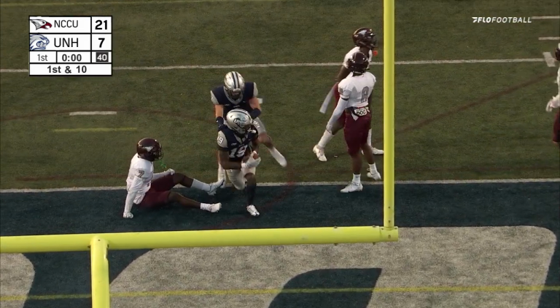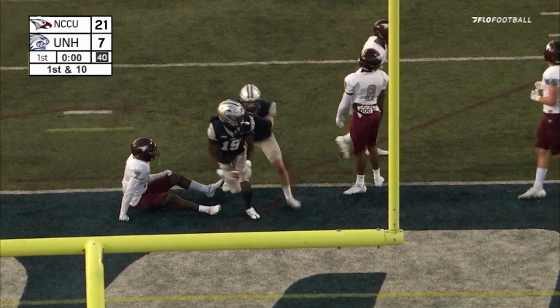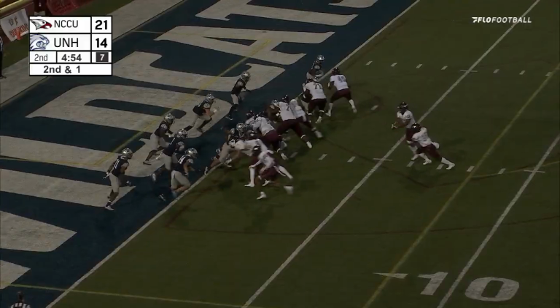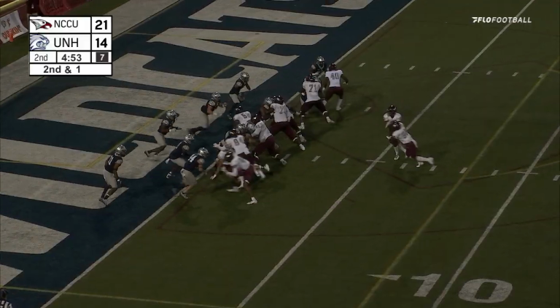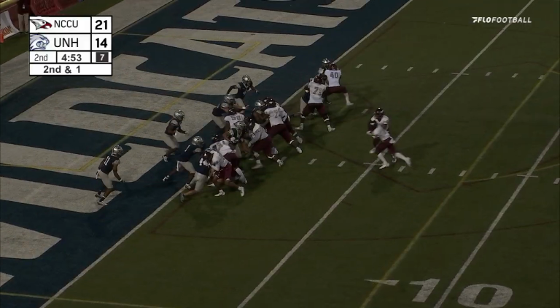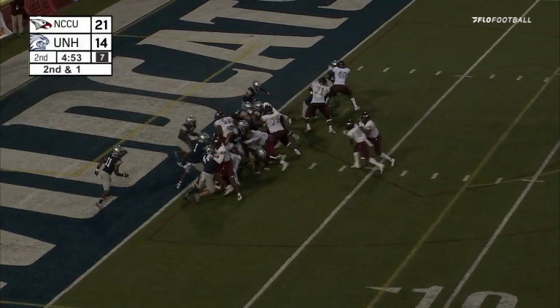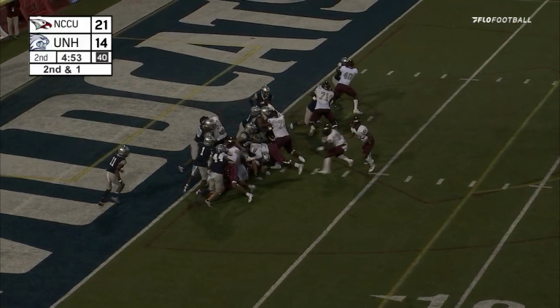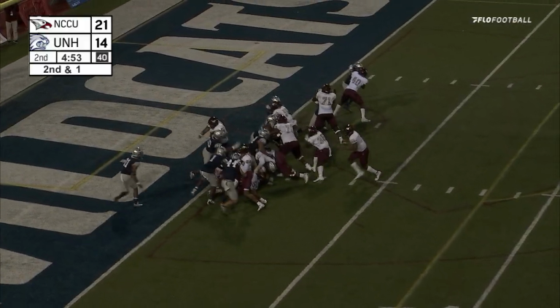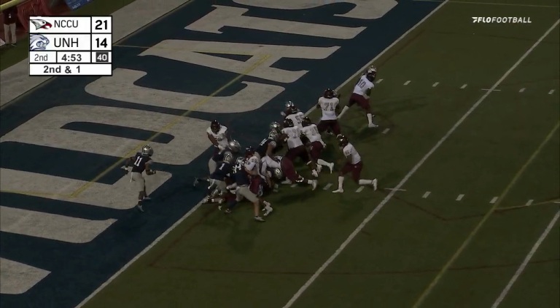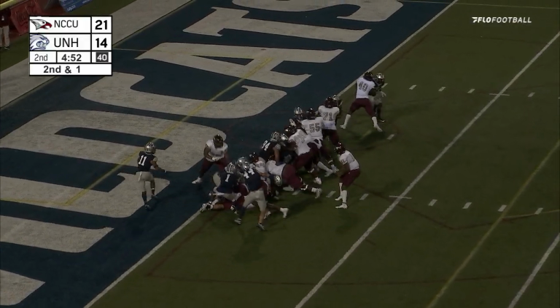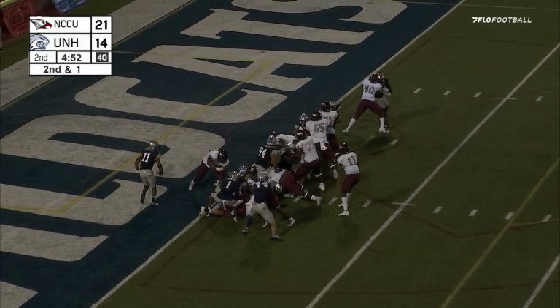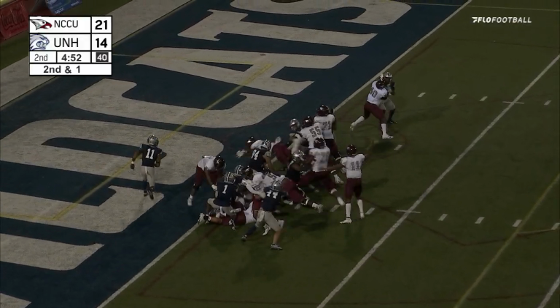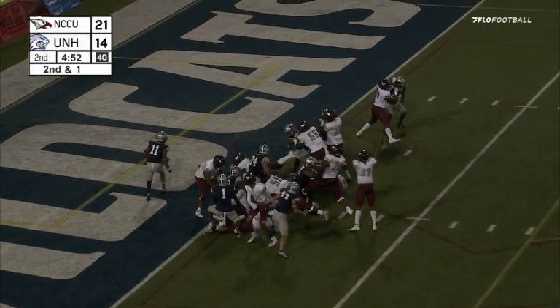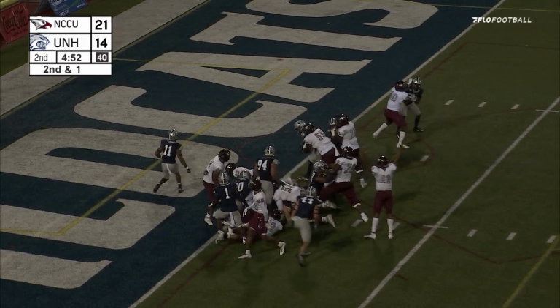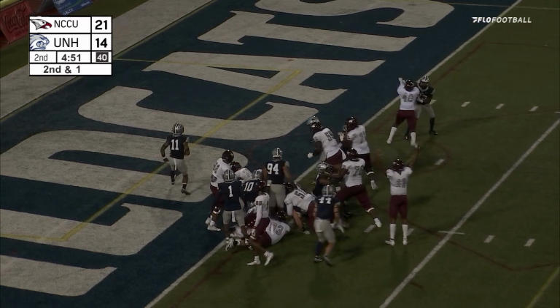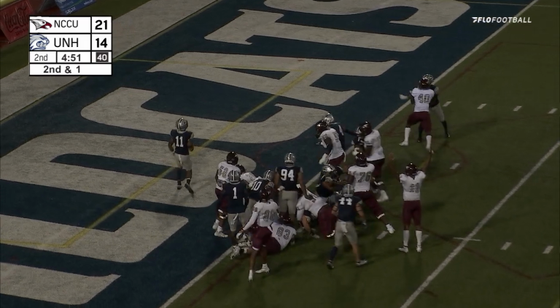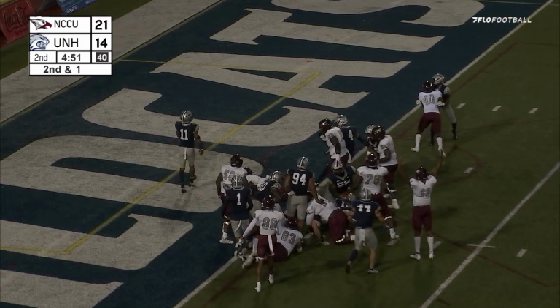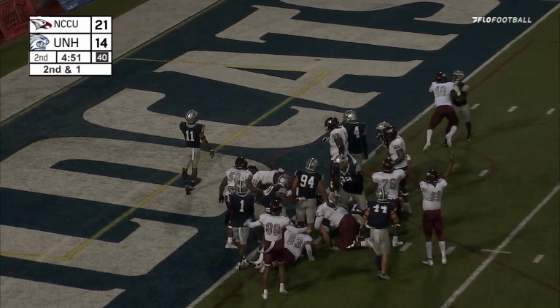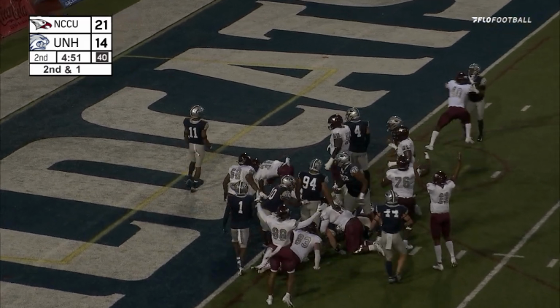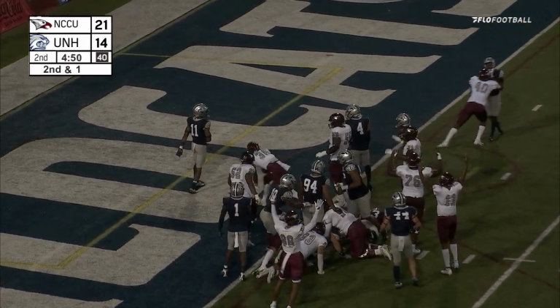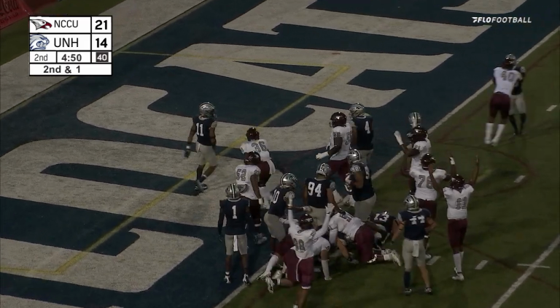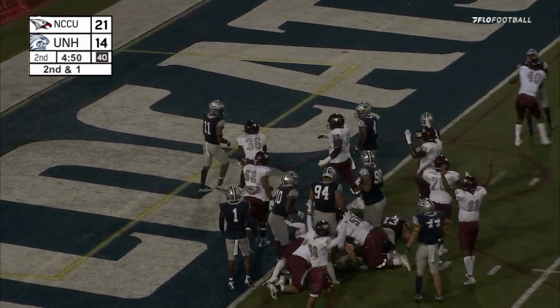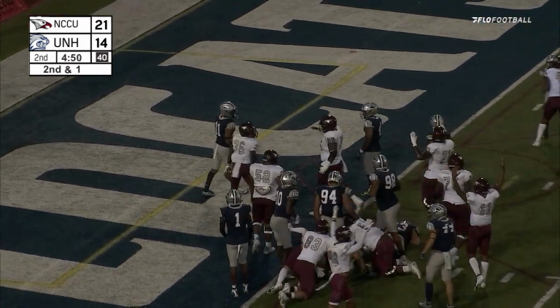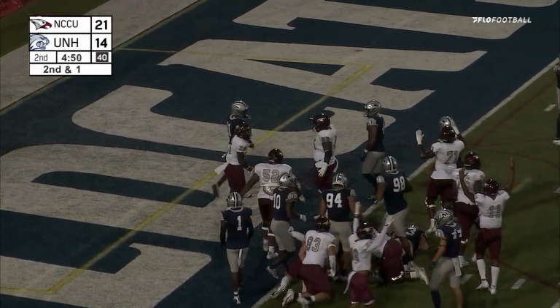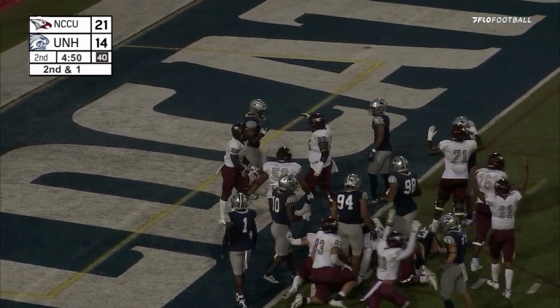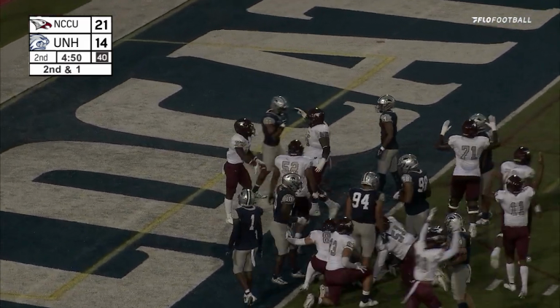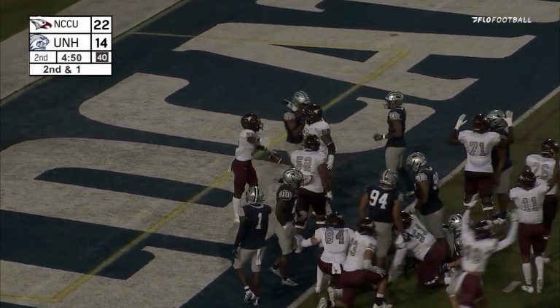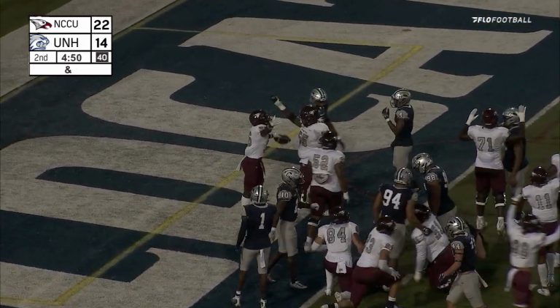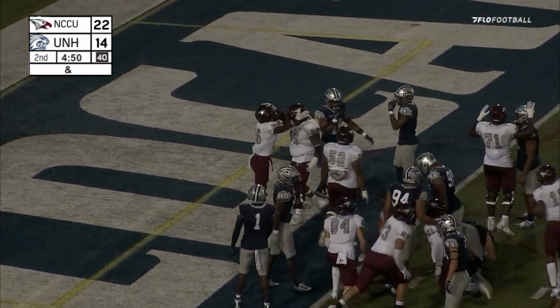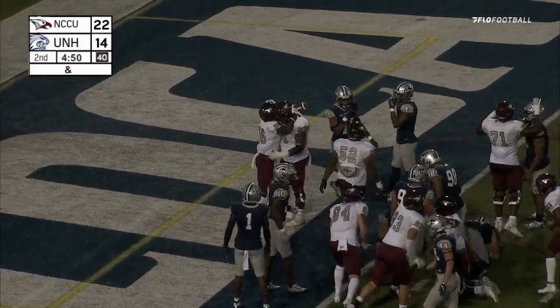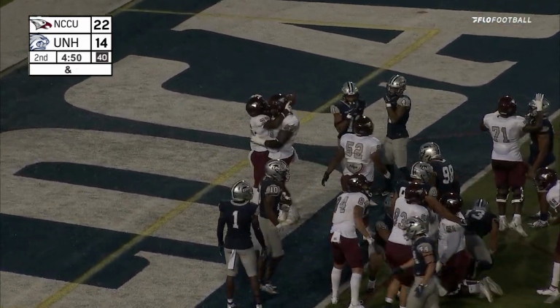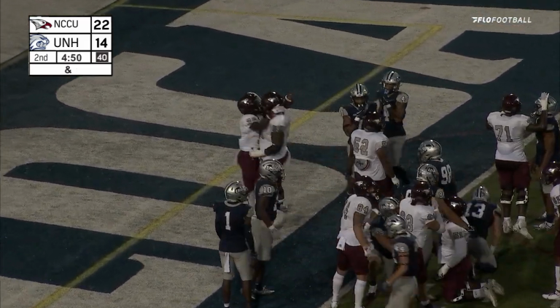Taylor off a blocker and stumbles into the end zone.